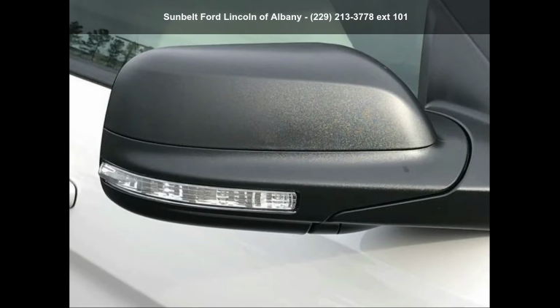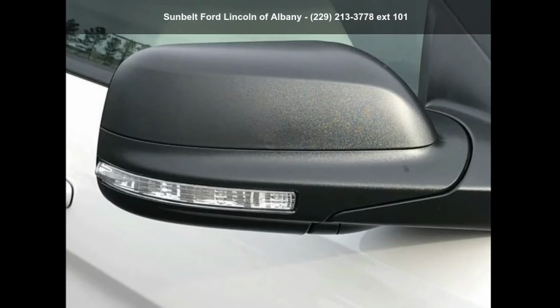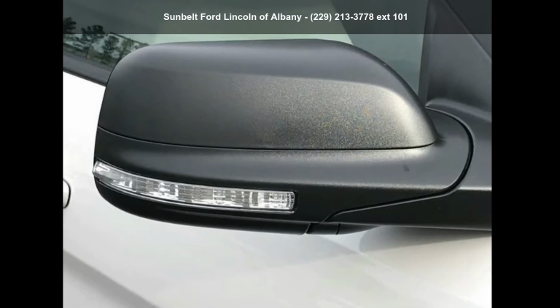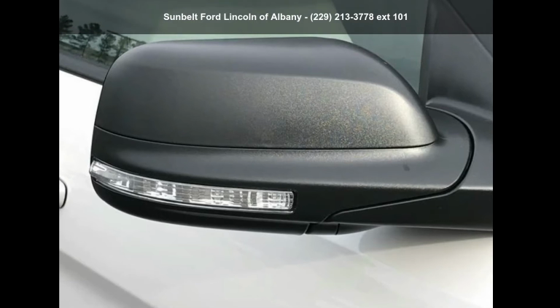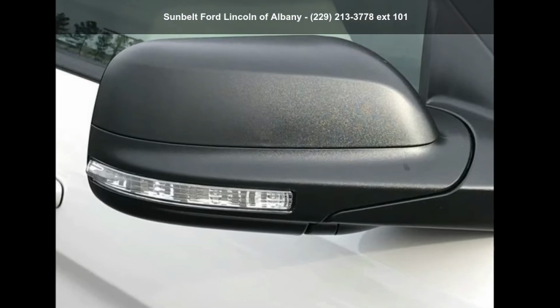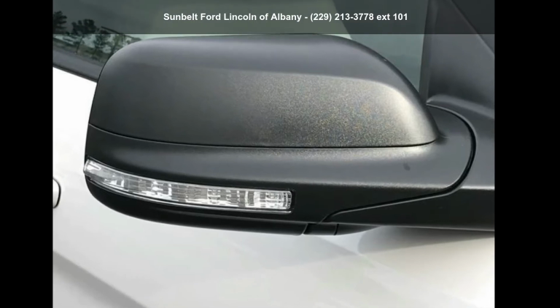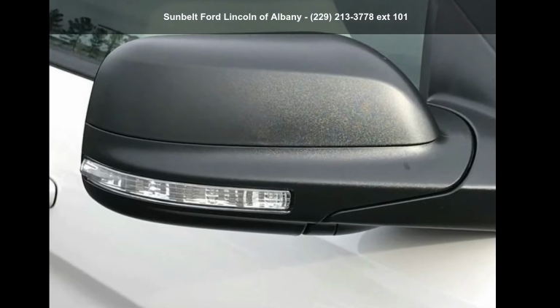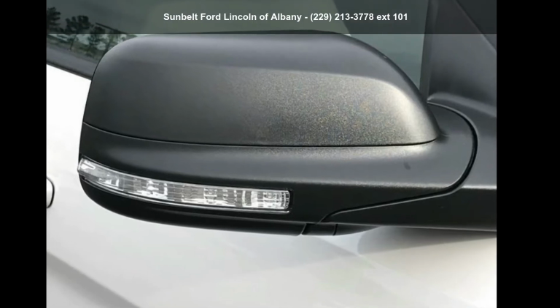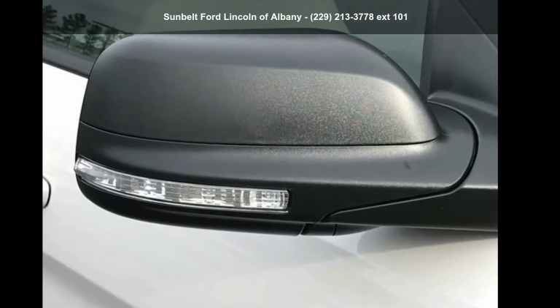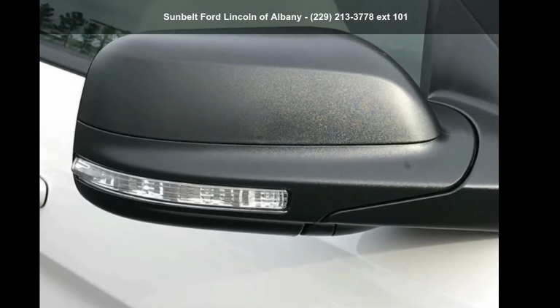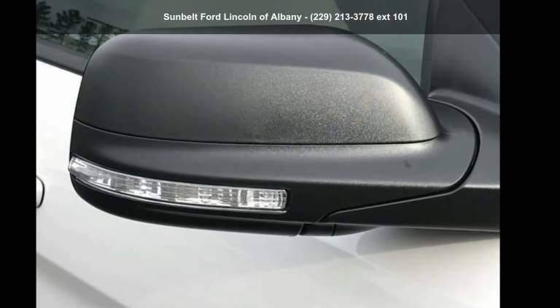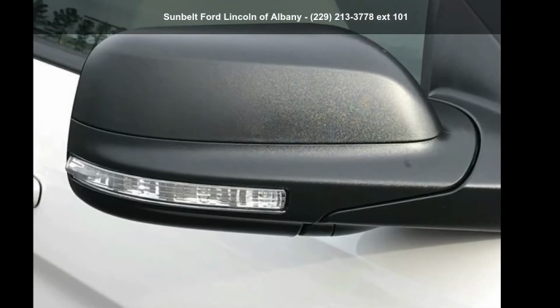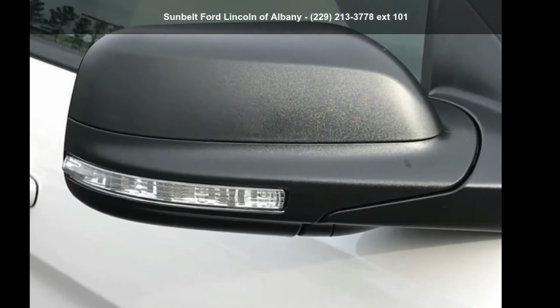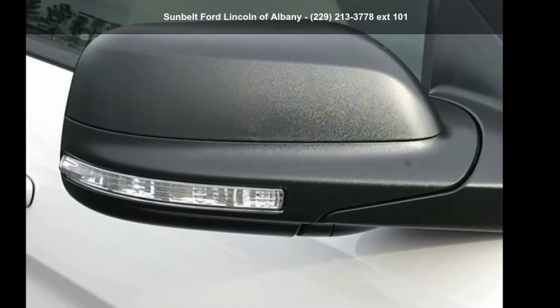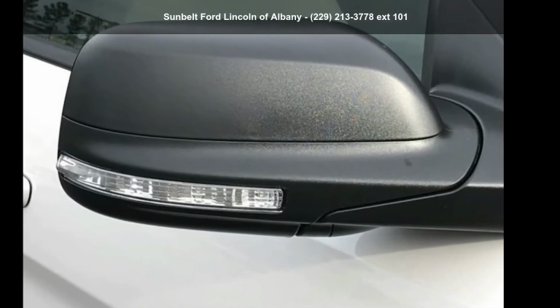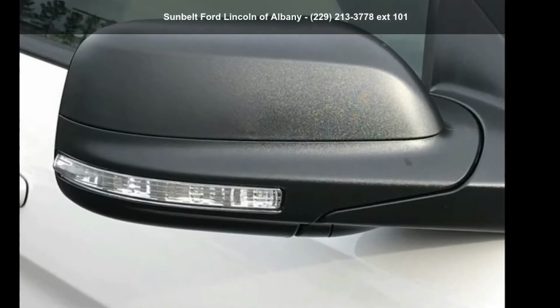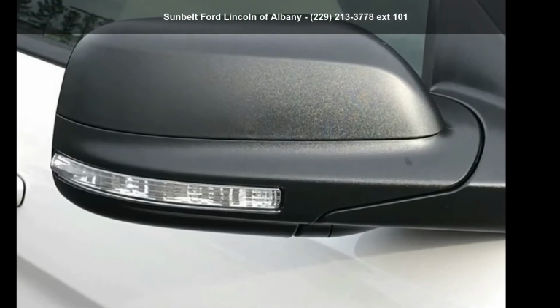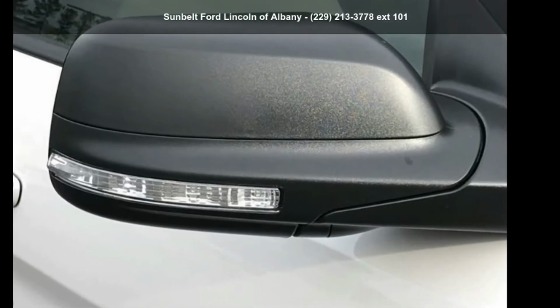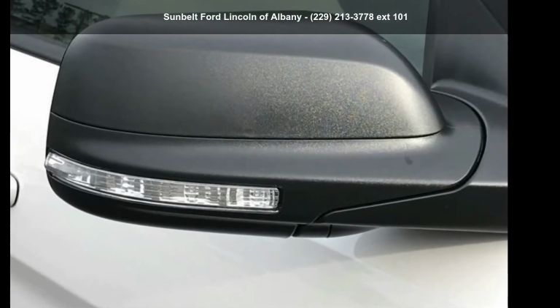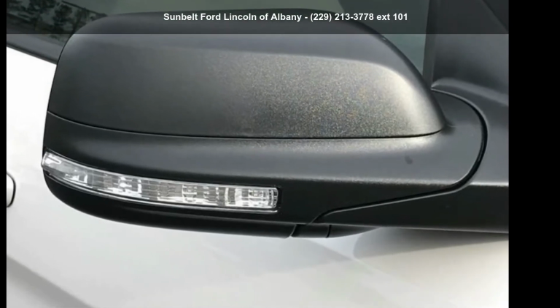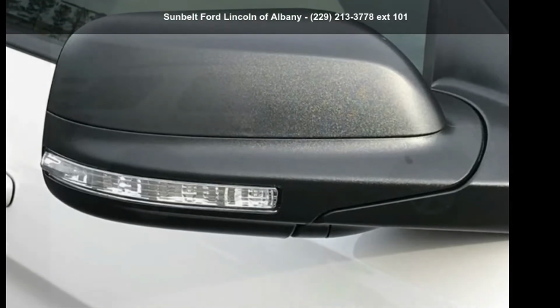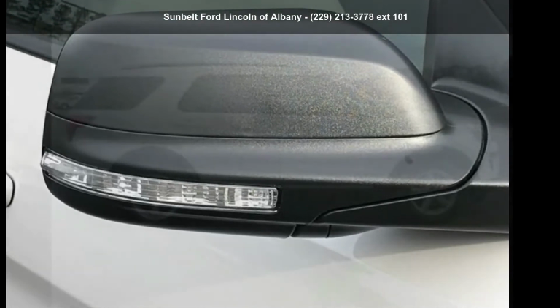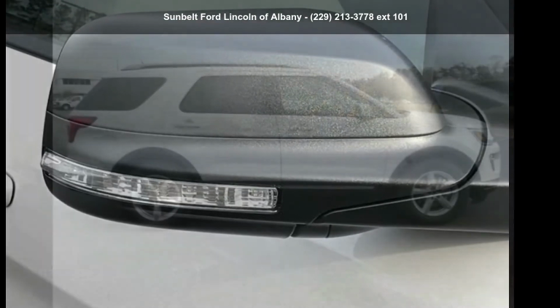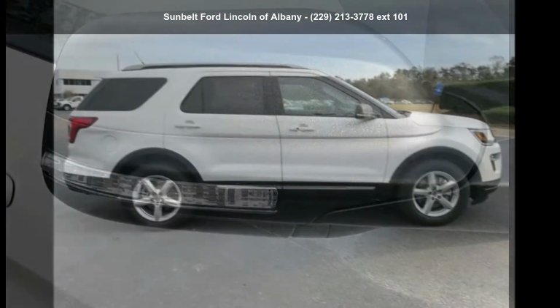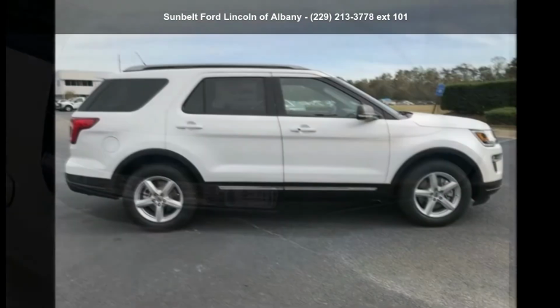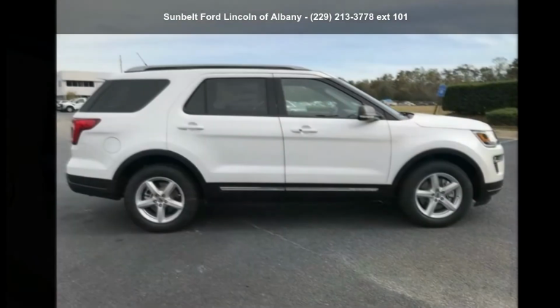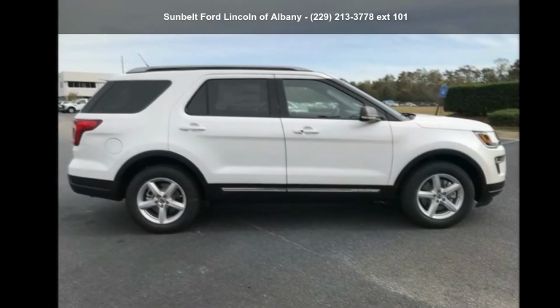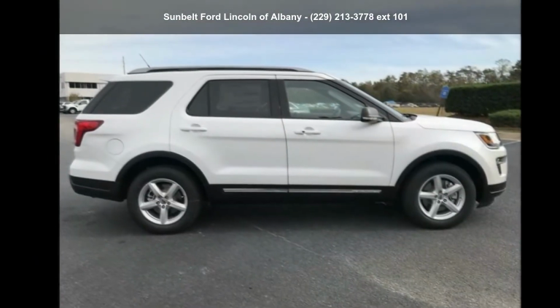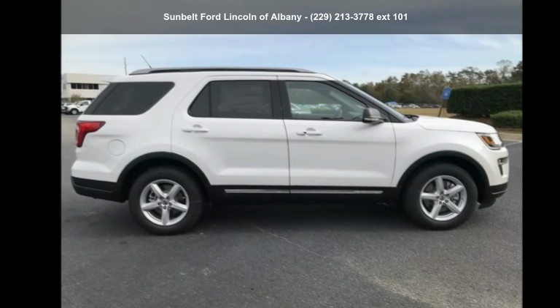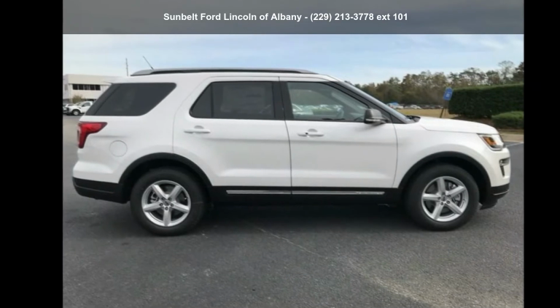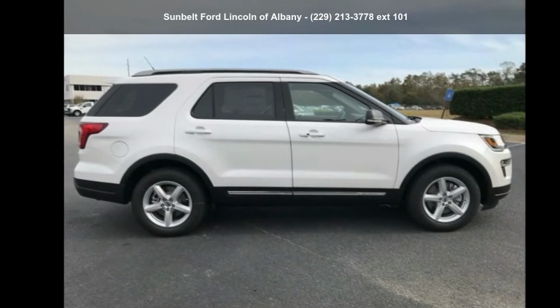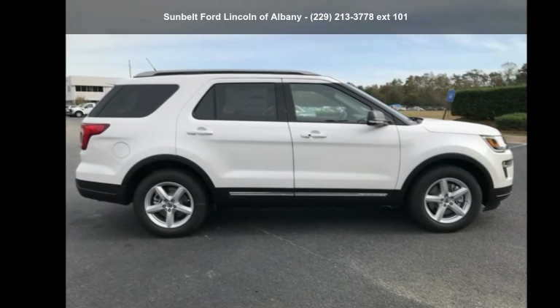Check out the Sport 2019 Explorer XLT. This may be the set of wheels you've been looking for.